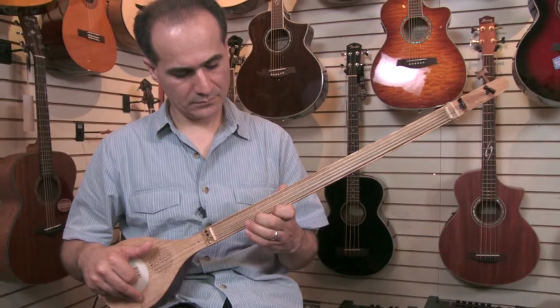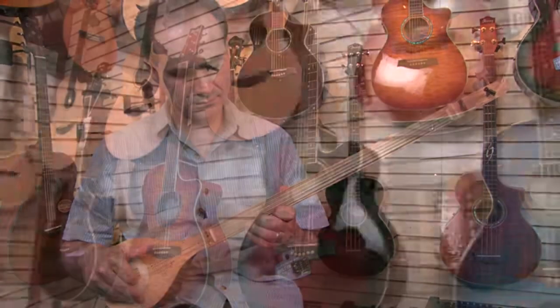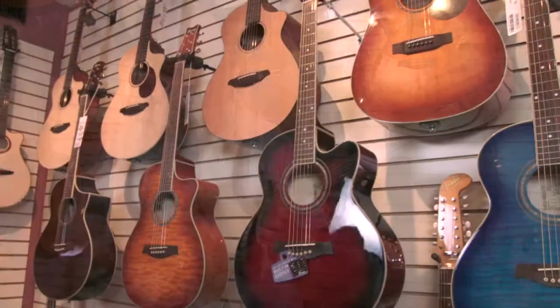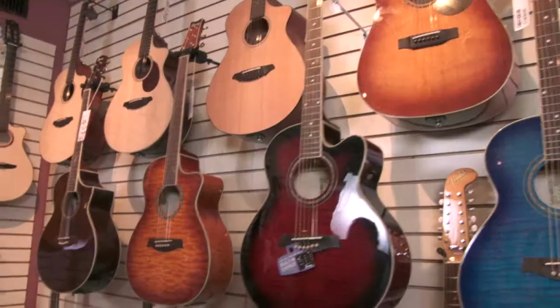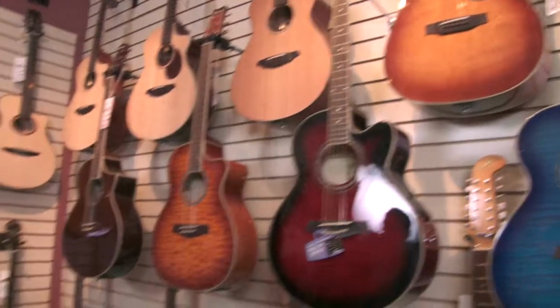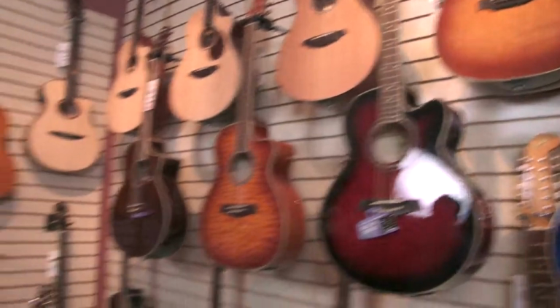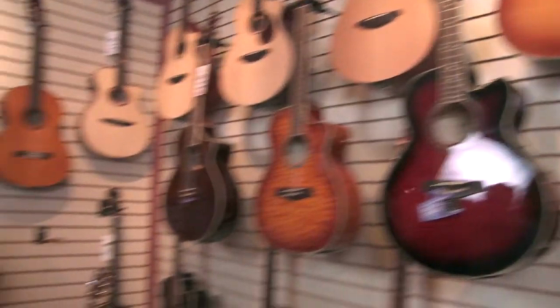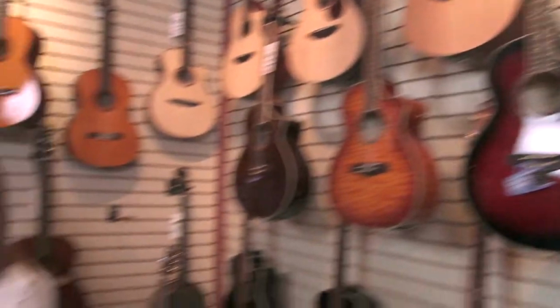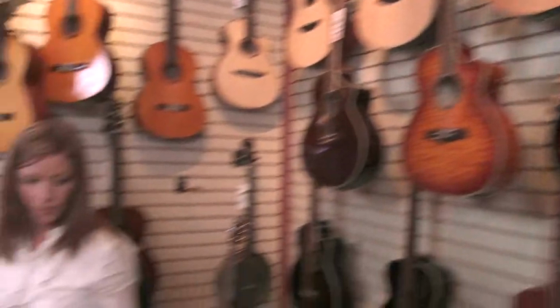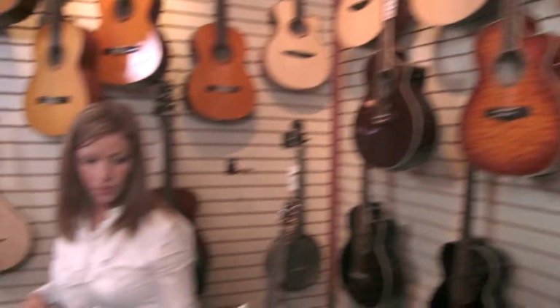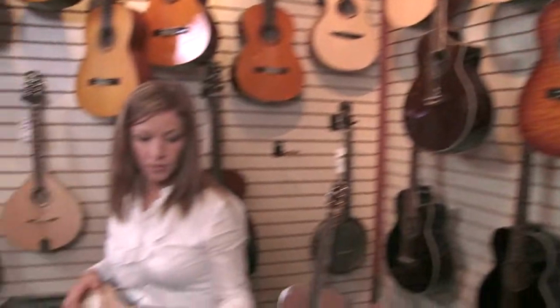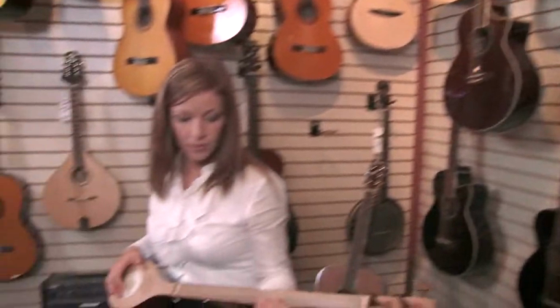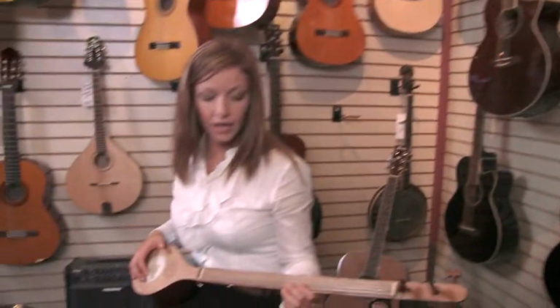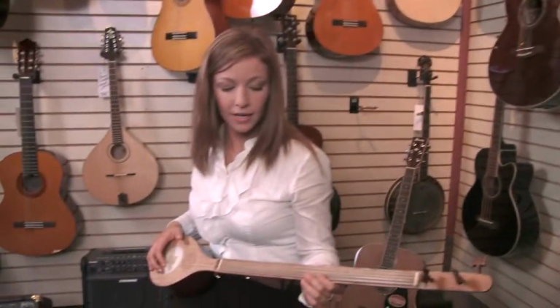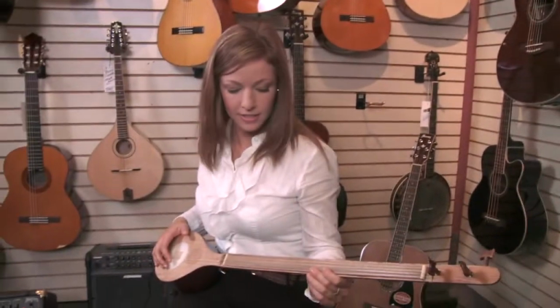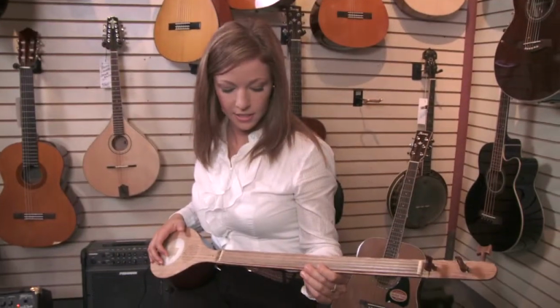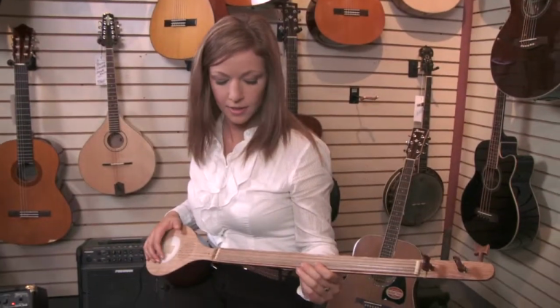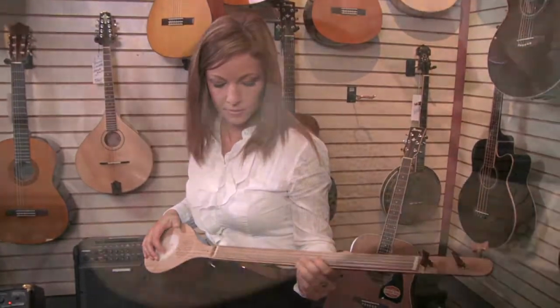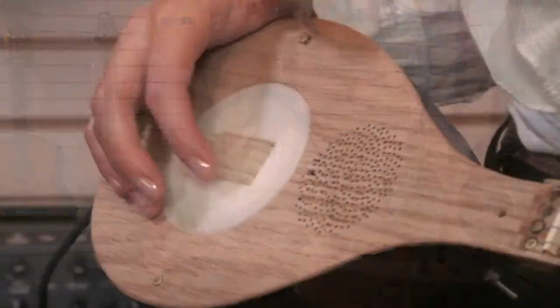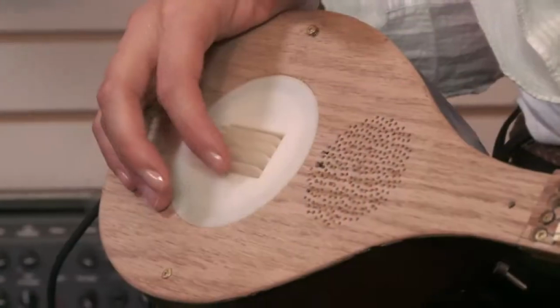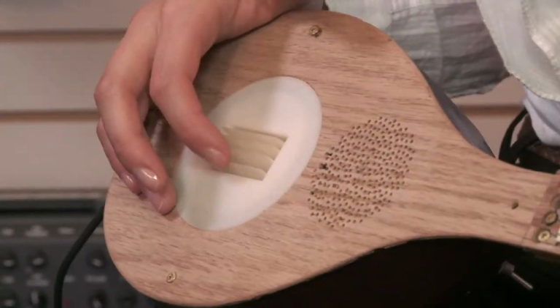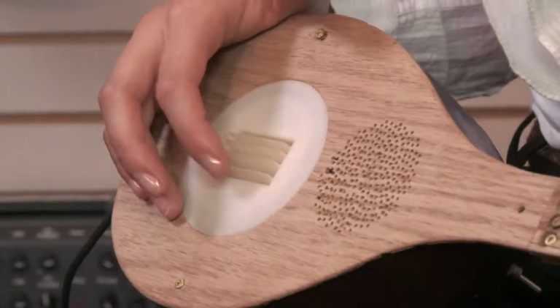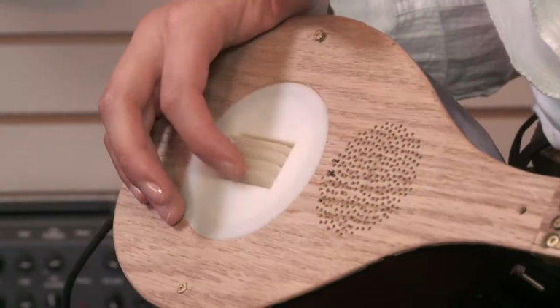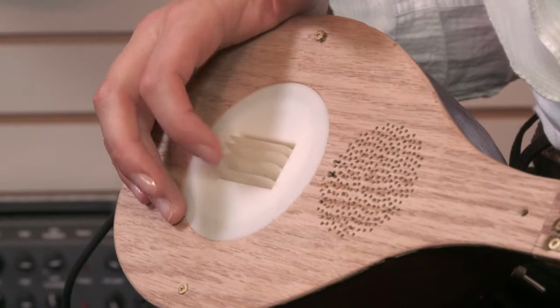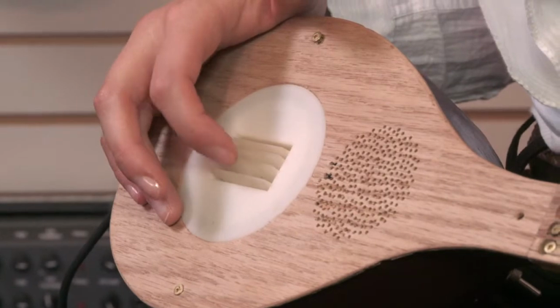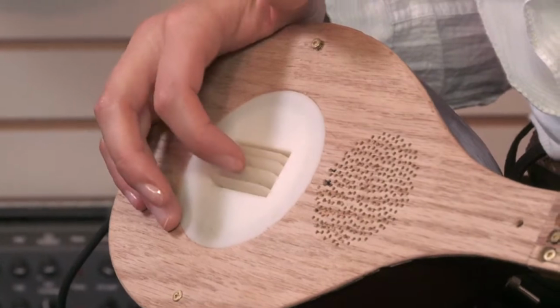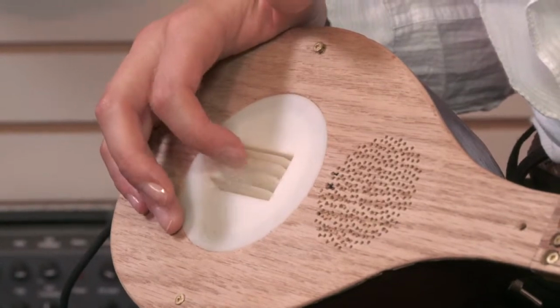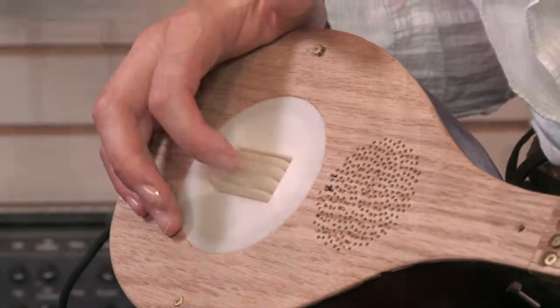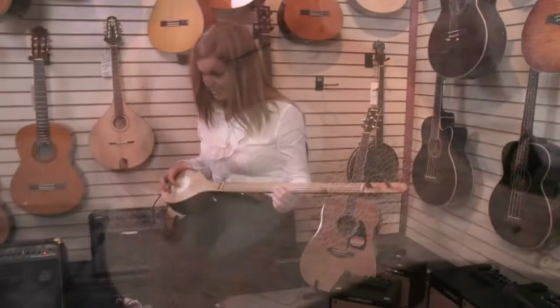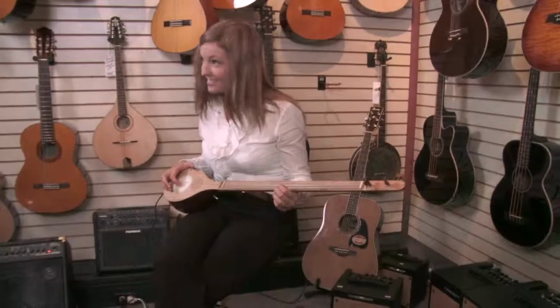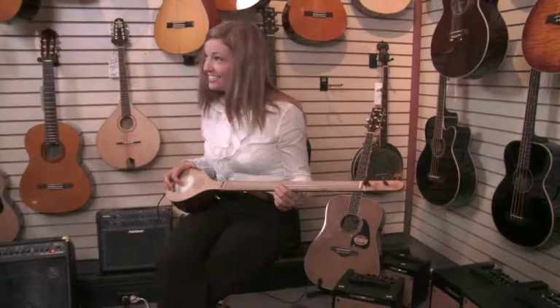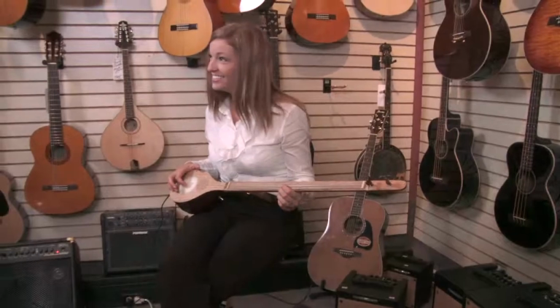That looks easy — can I give it a try? You're a good player, actually.